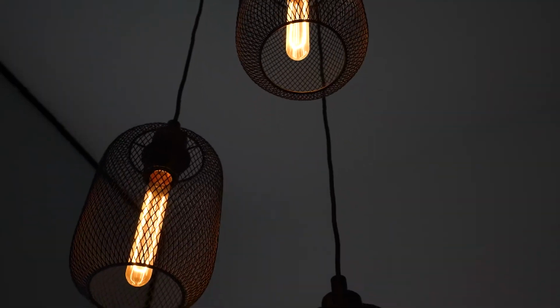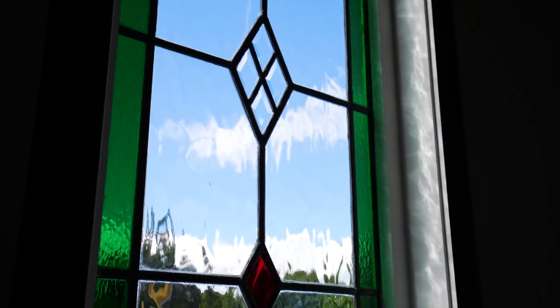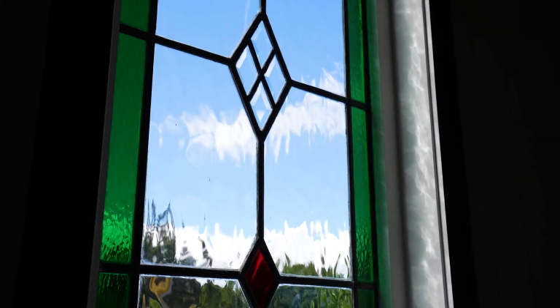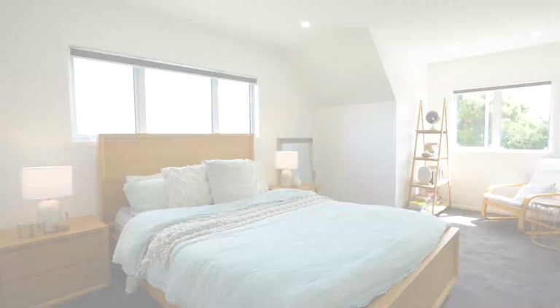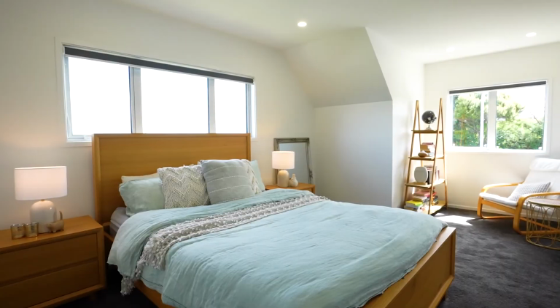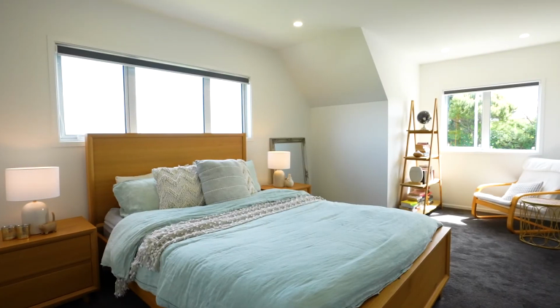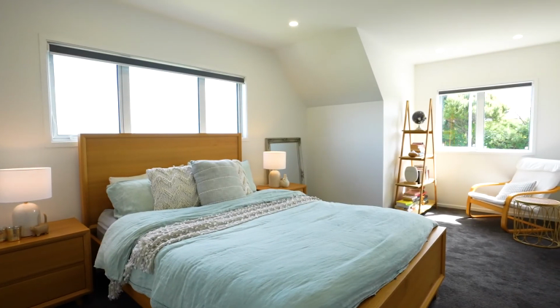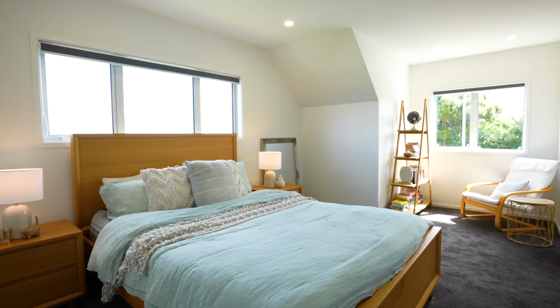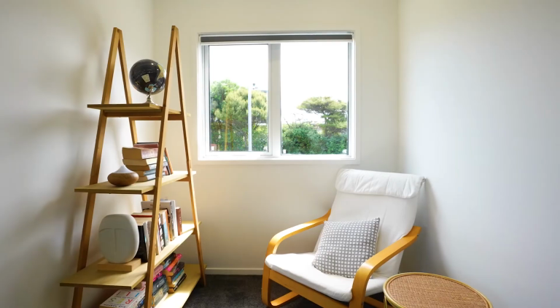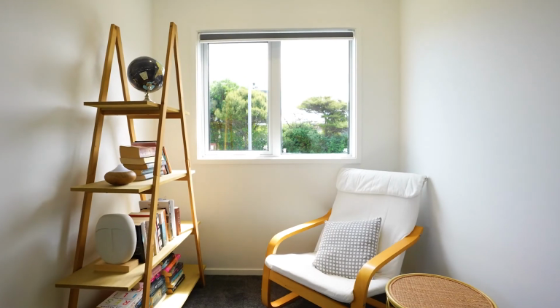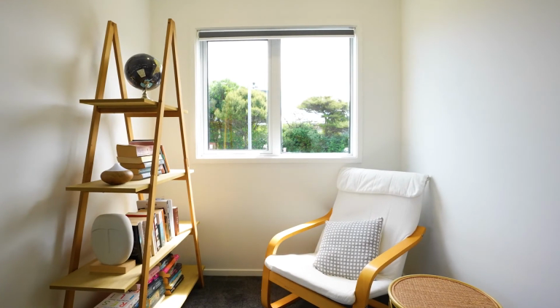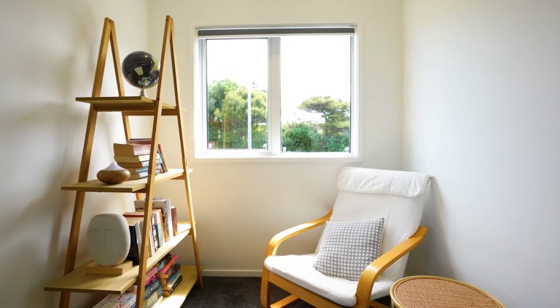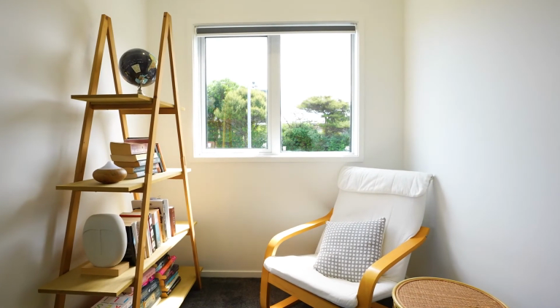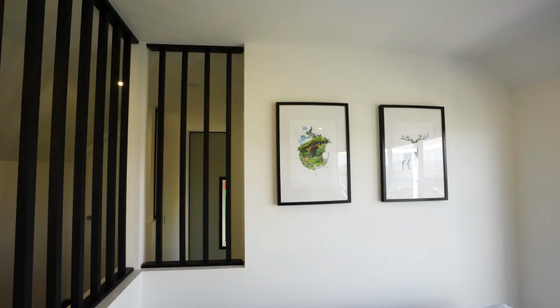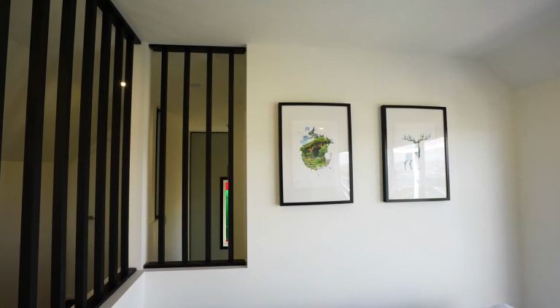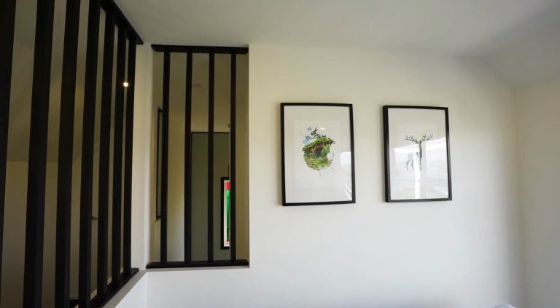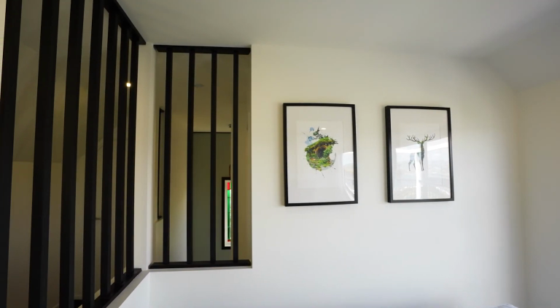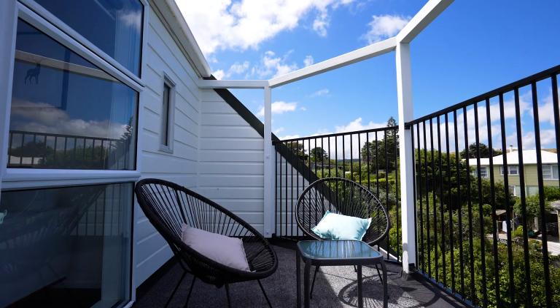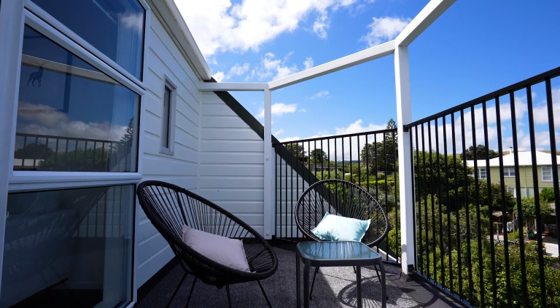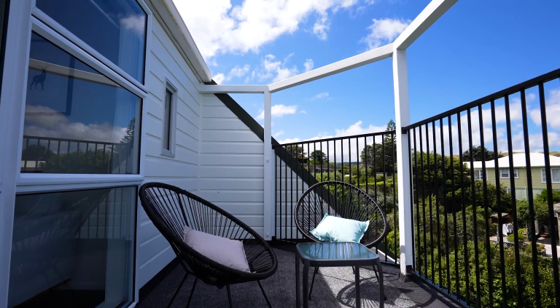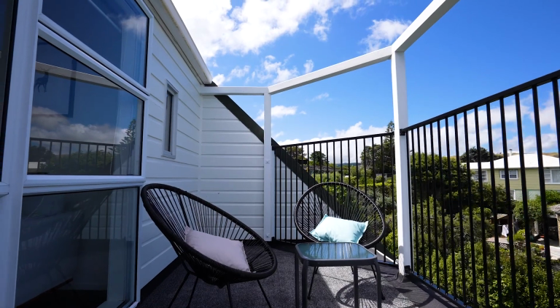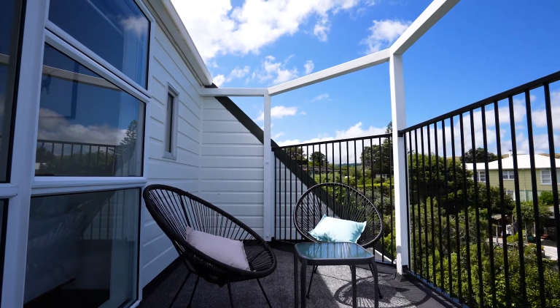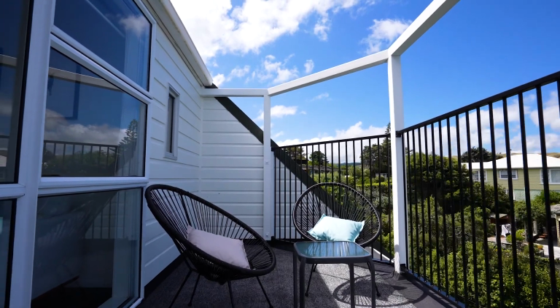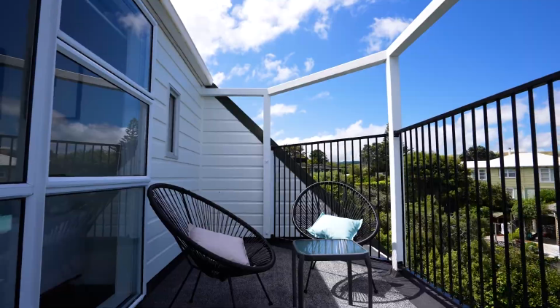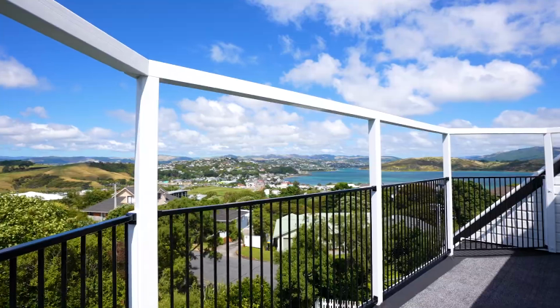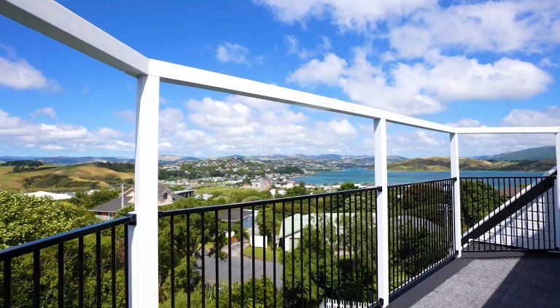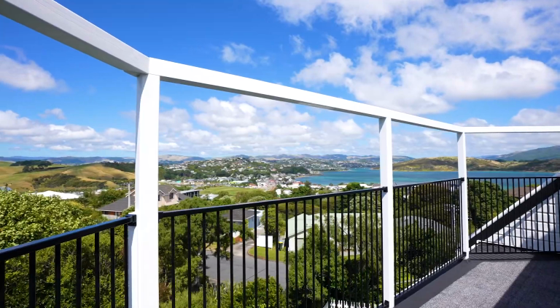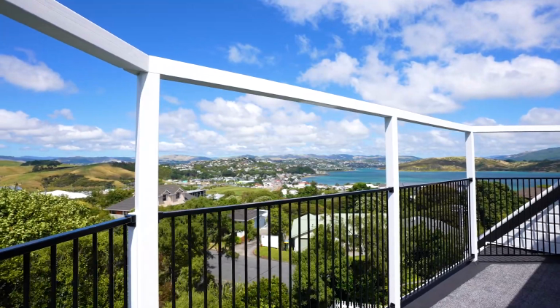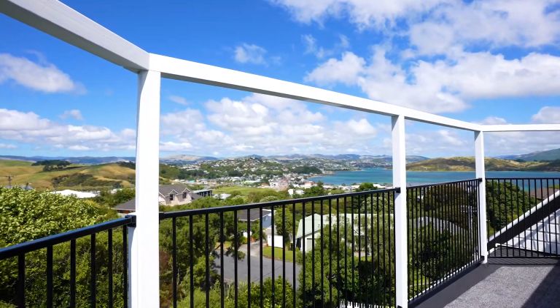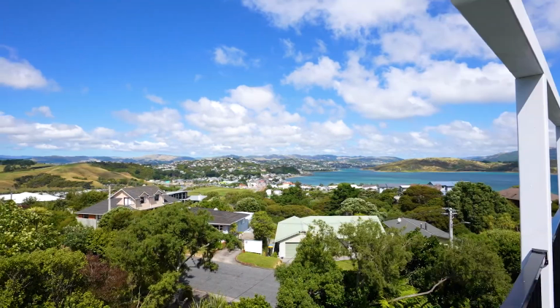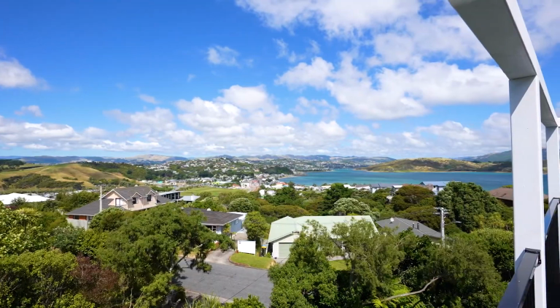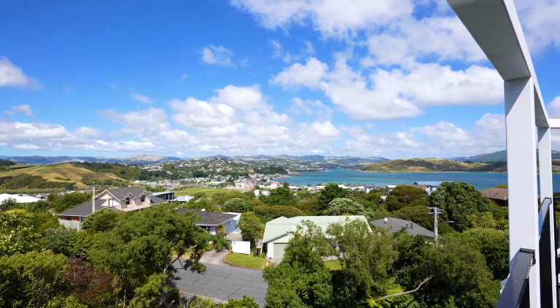A show-stopping Grand Master Suite upstairs encompasses the stunning views with lounge, balcony and modern ensuite.